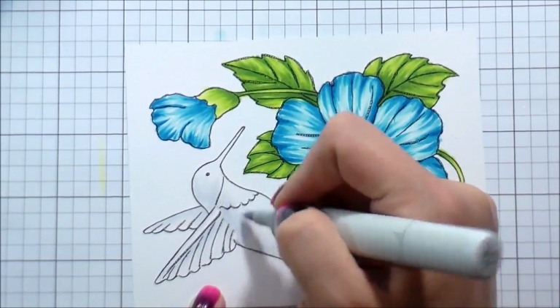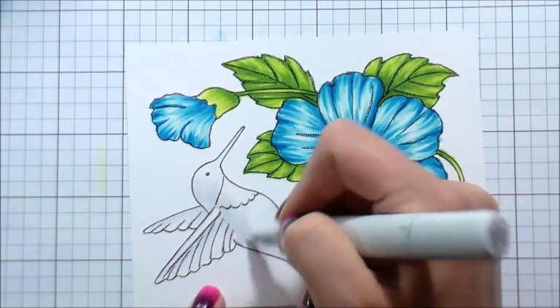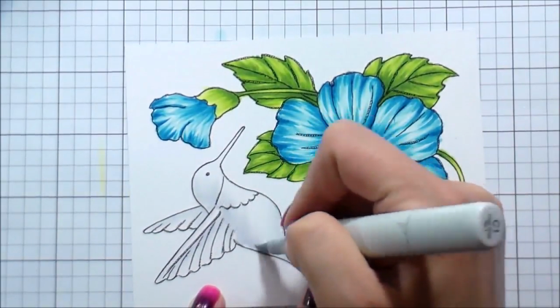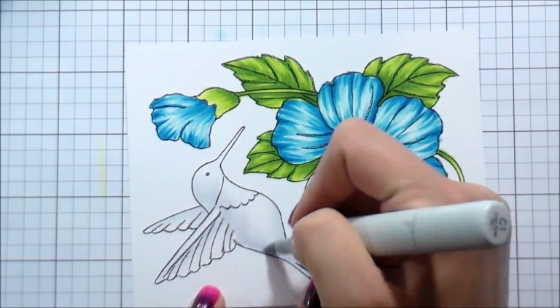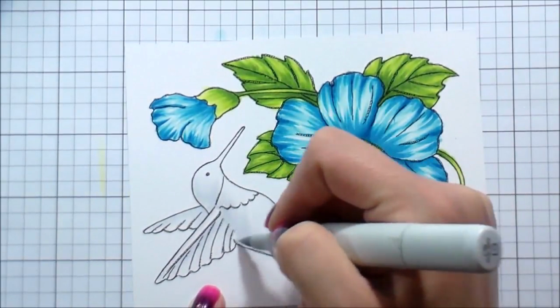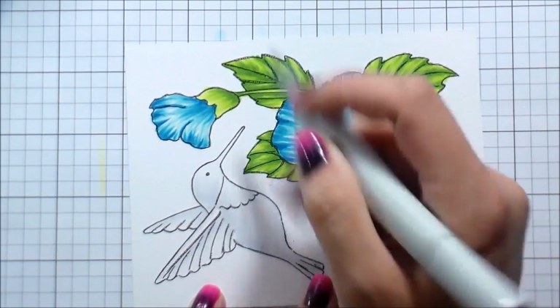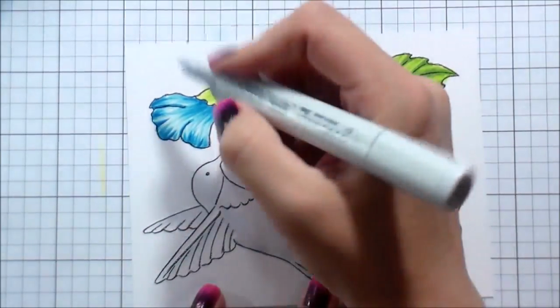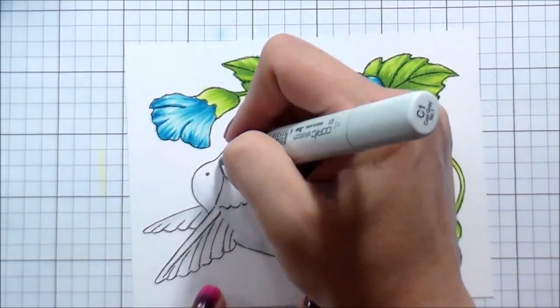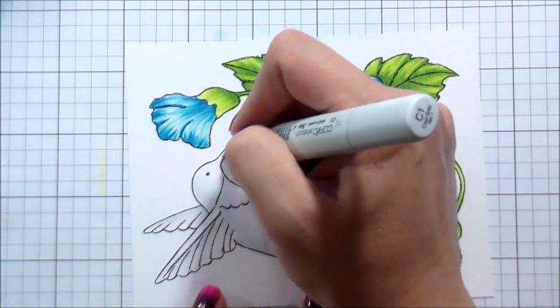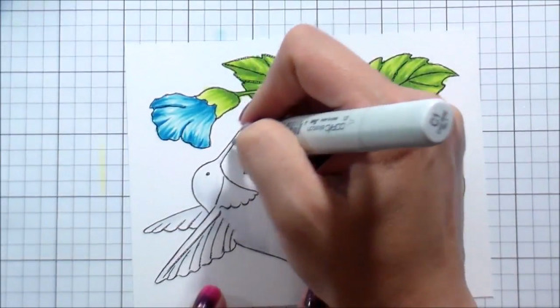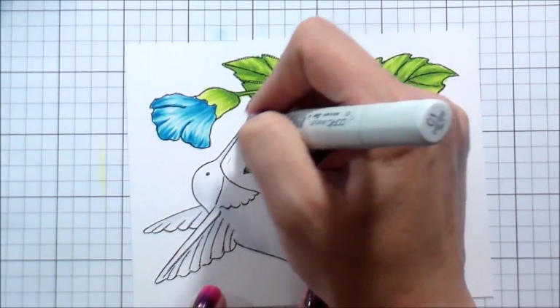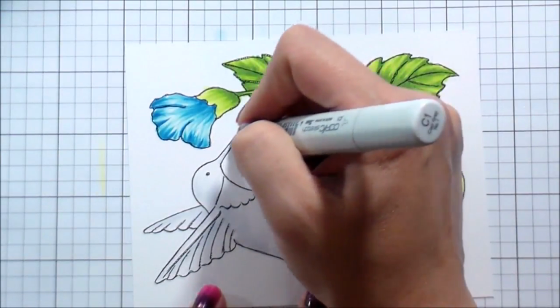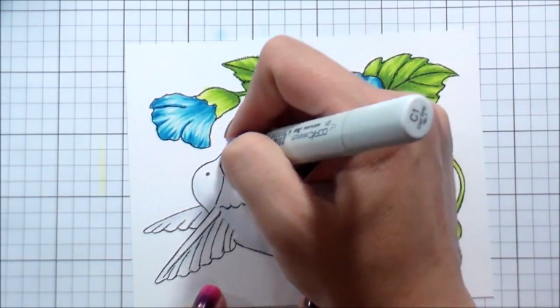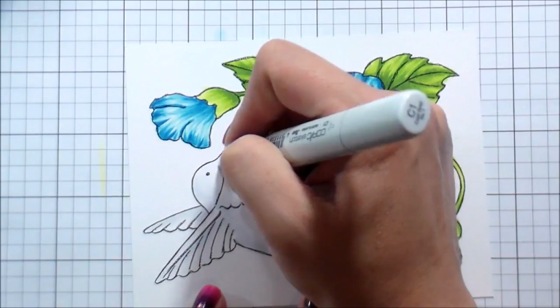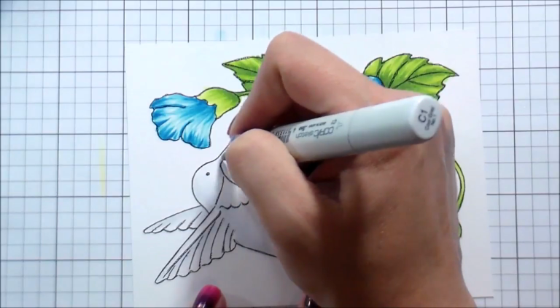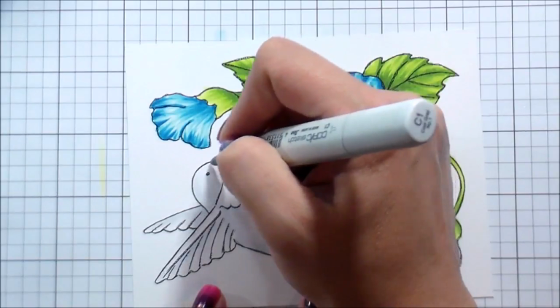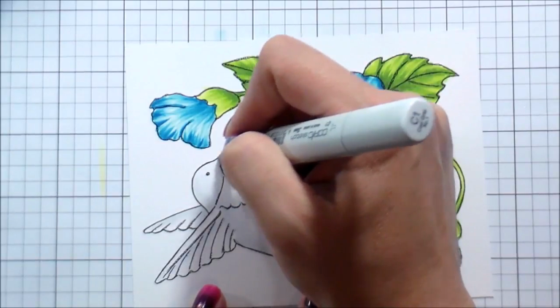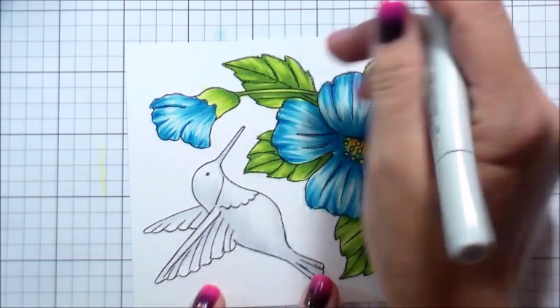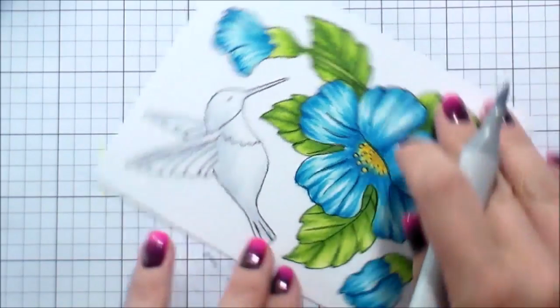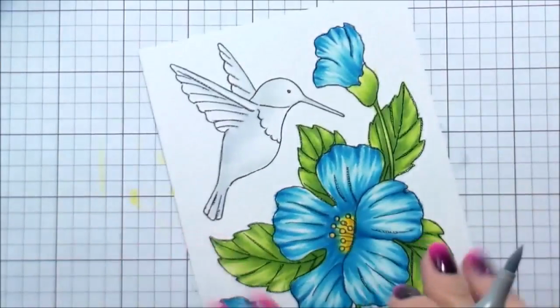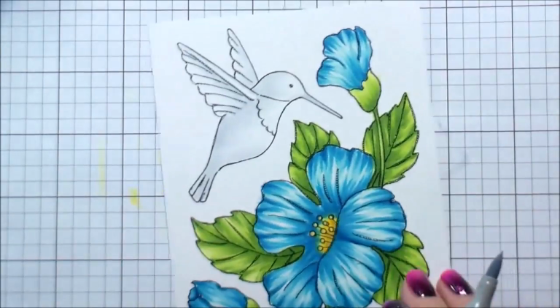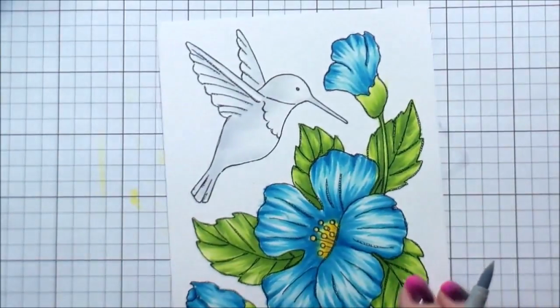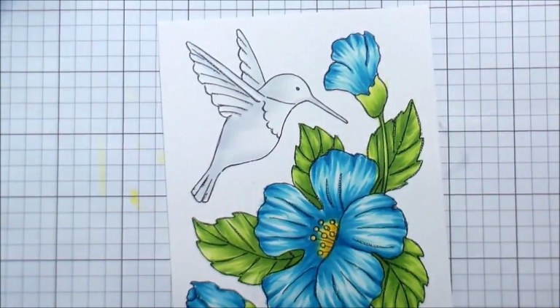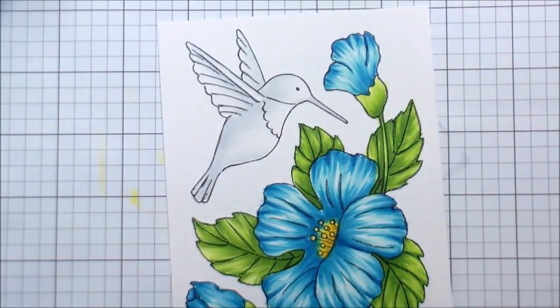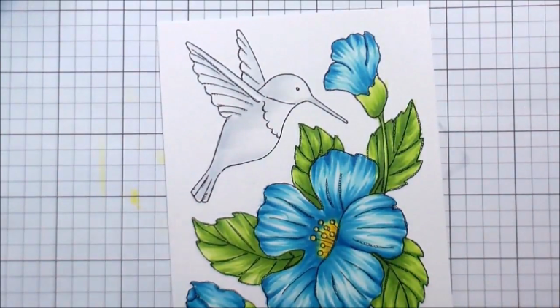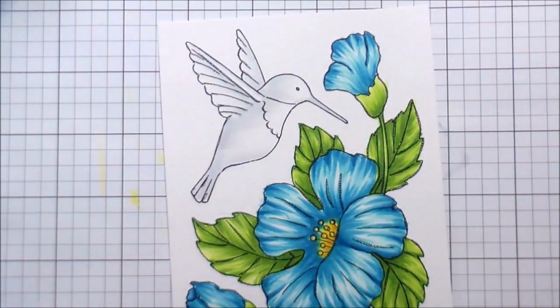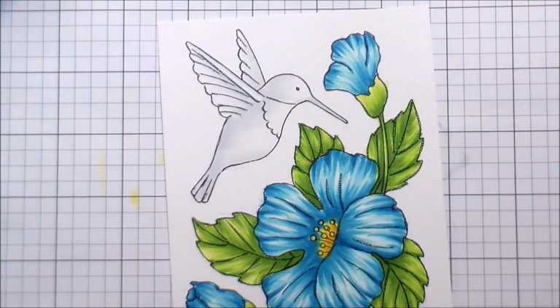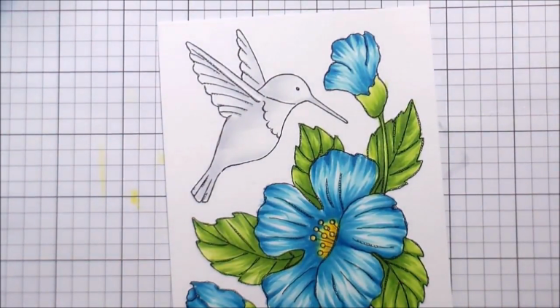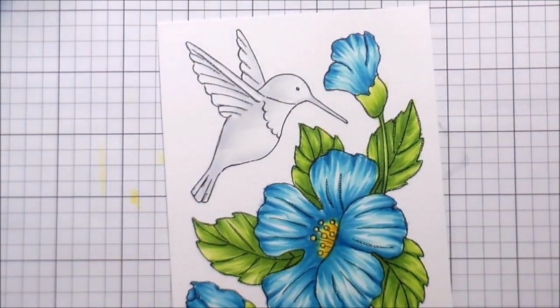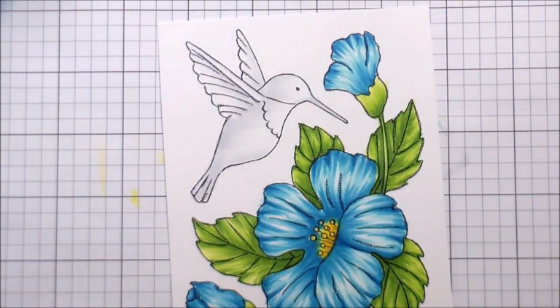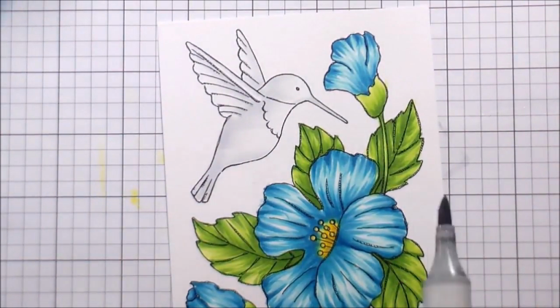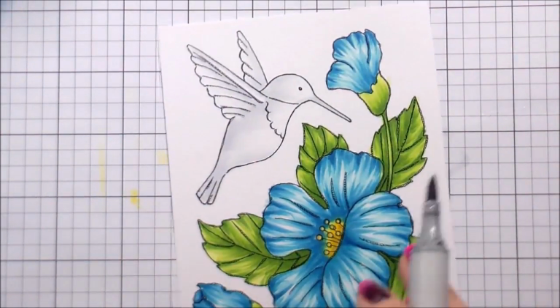I decided to actually make two separate cards with them. Here you can see I'm using a bunch of cool grays to shade my hummingbird.